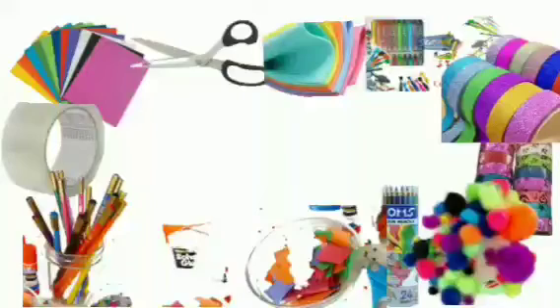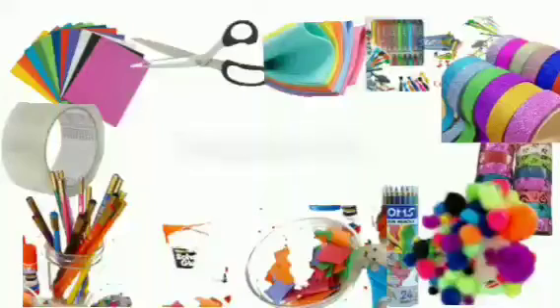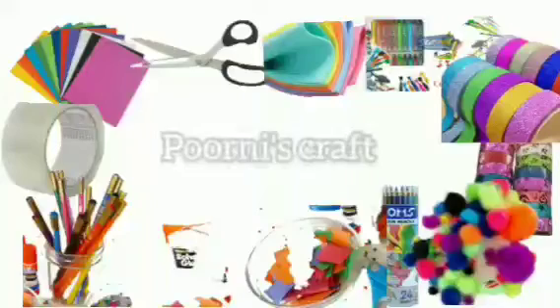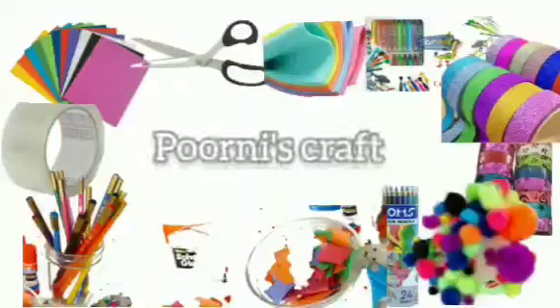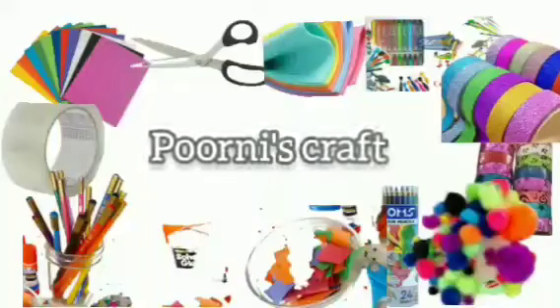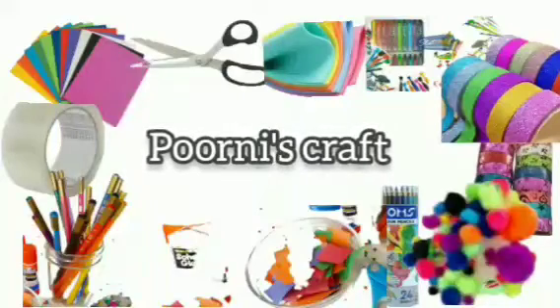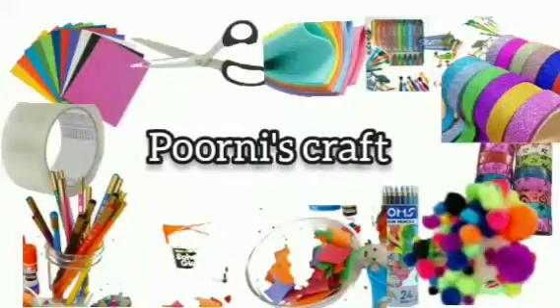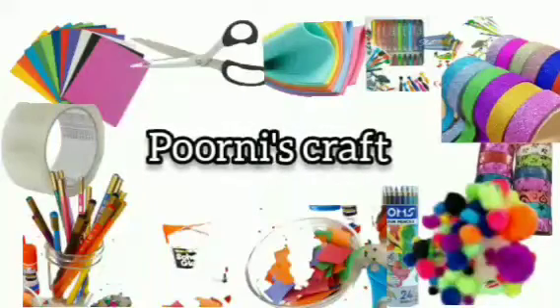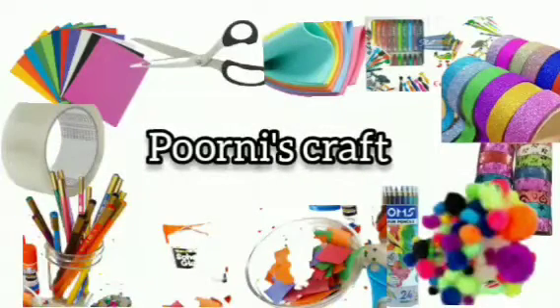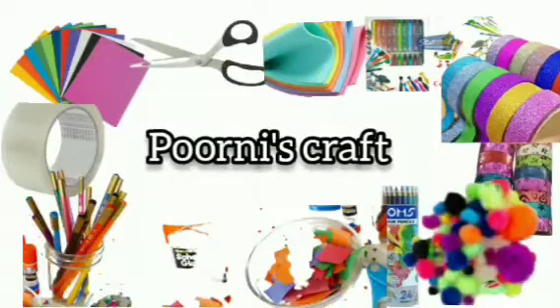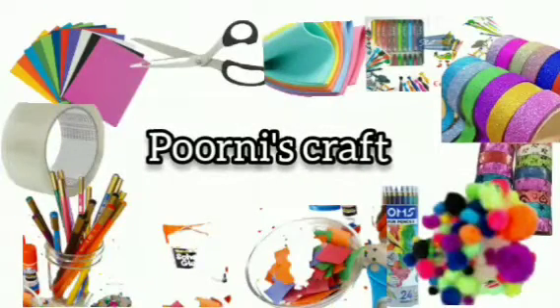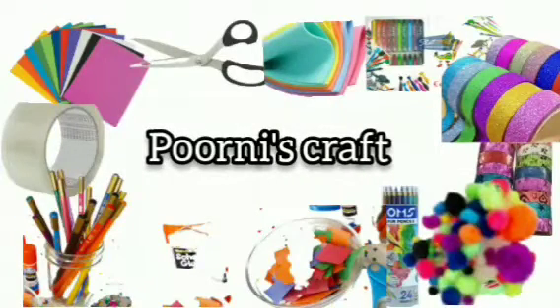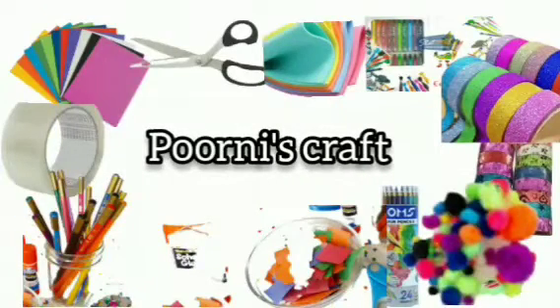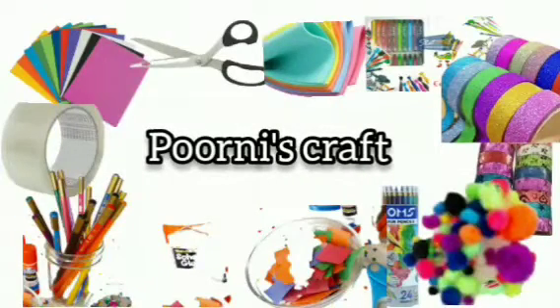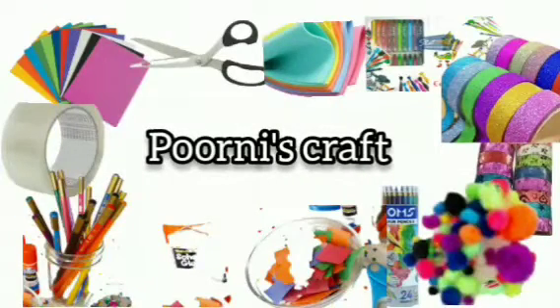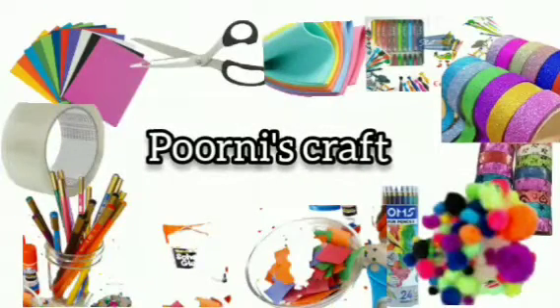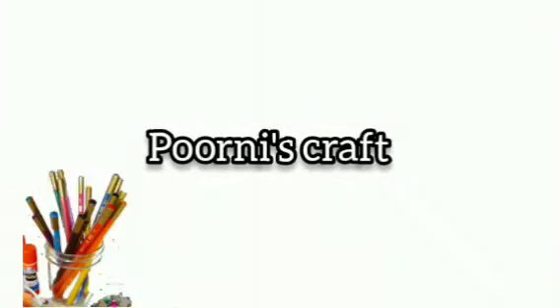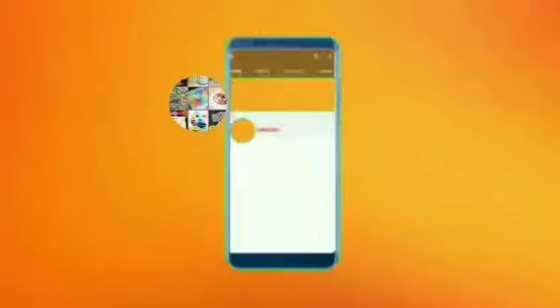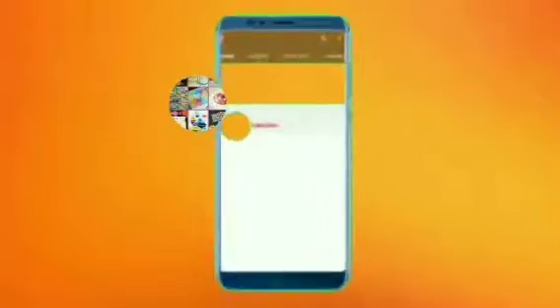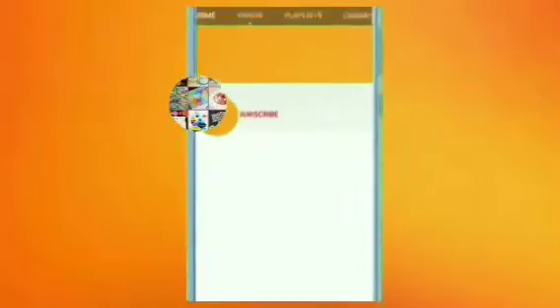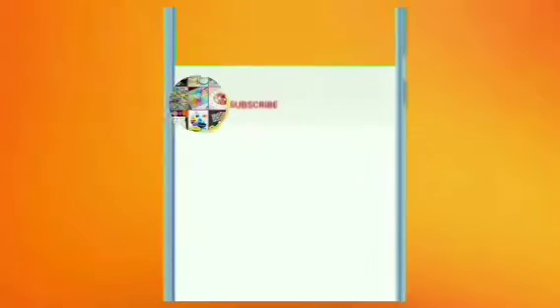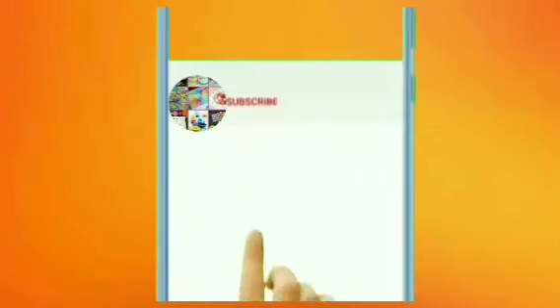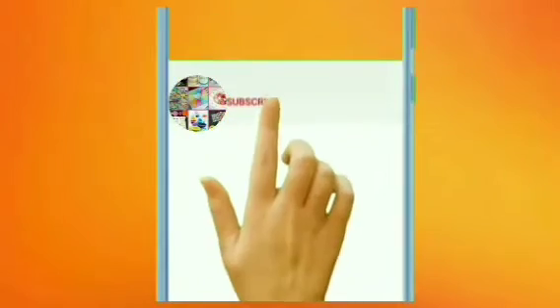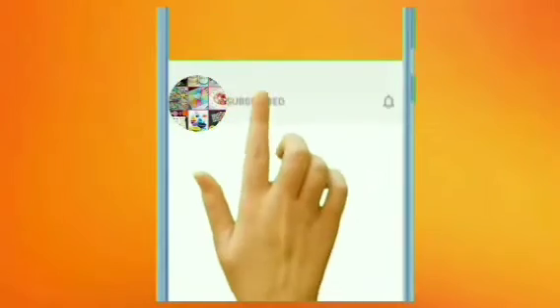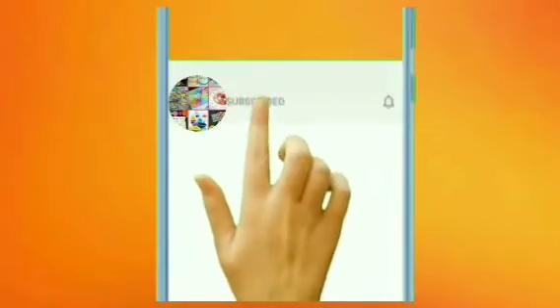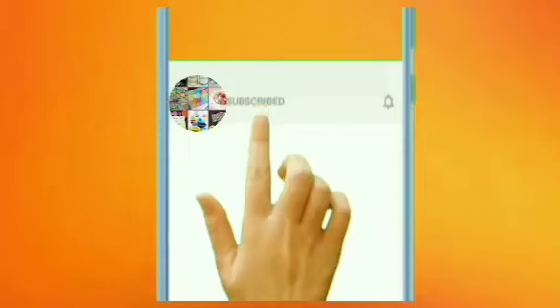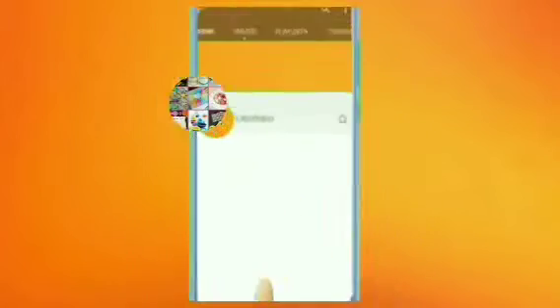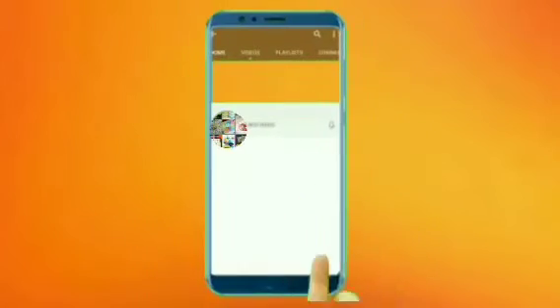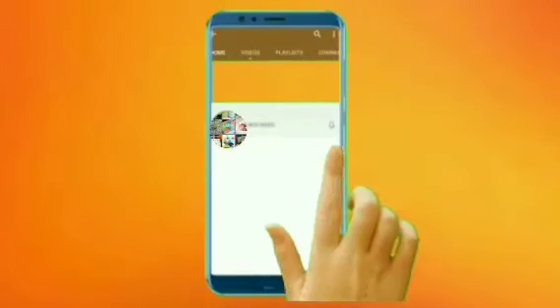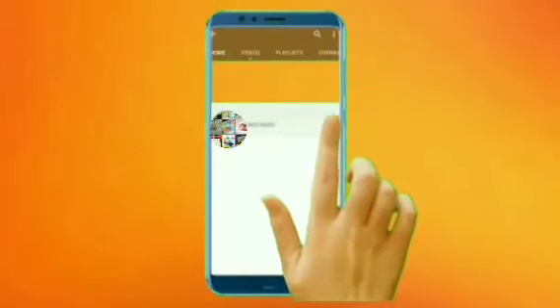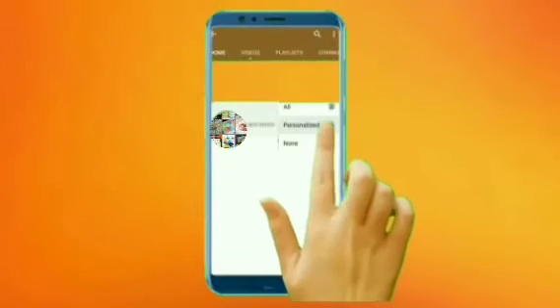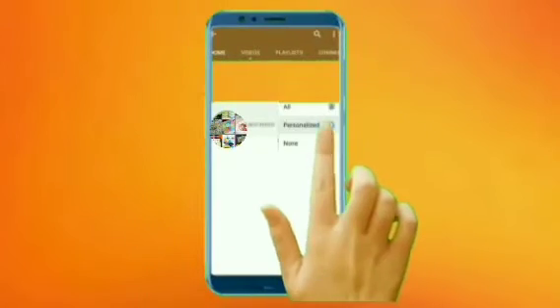Hi friends! Welcome to Poornies Craft! If you like our channel, you can subscribe to our channel. If you like this video, please like and subscribe.